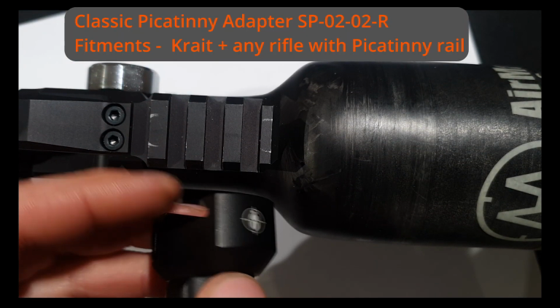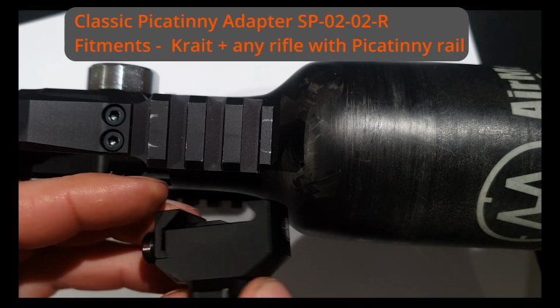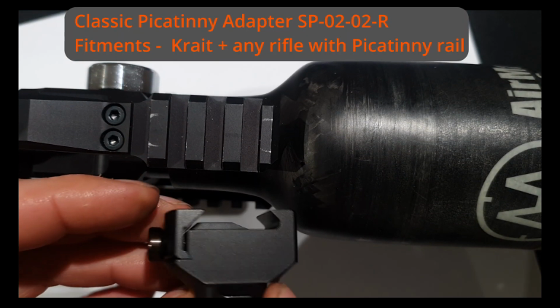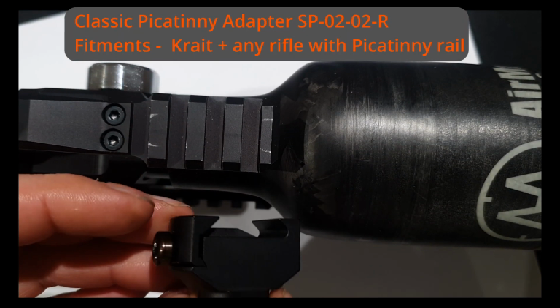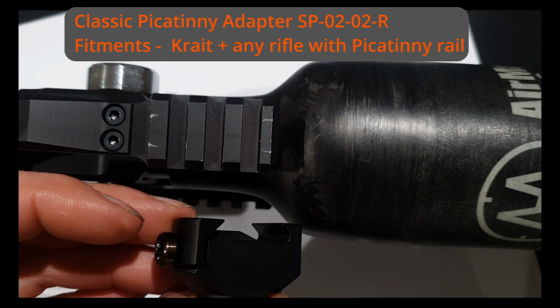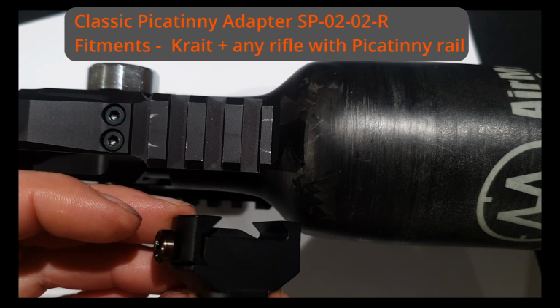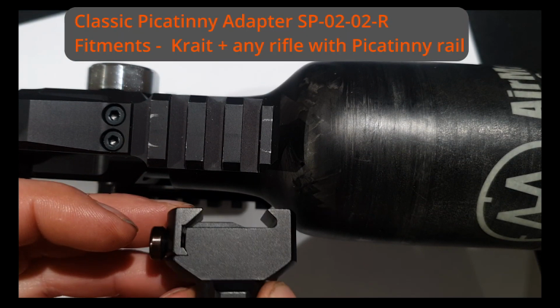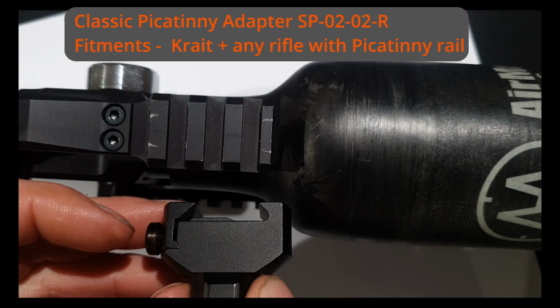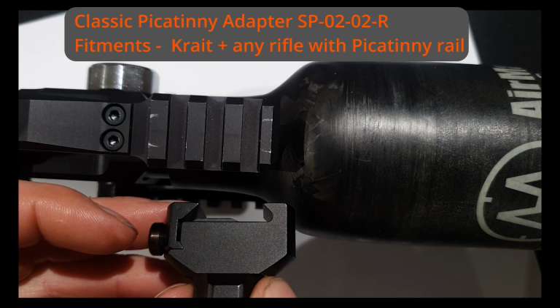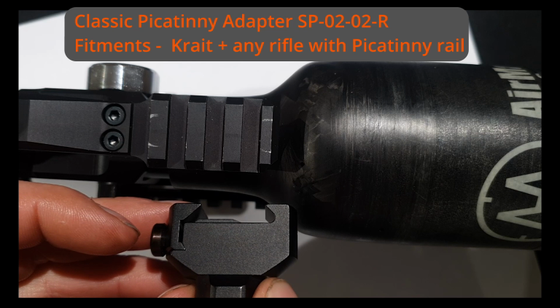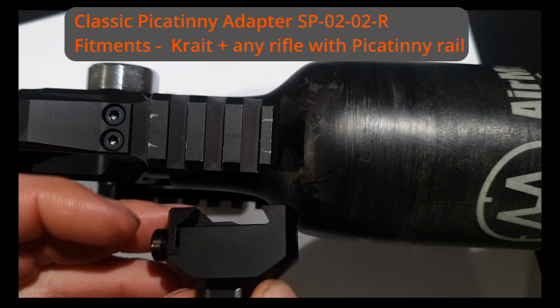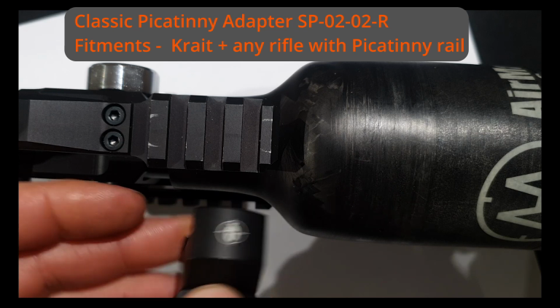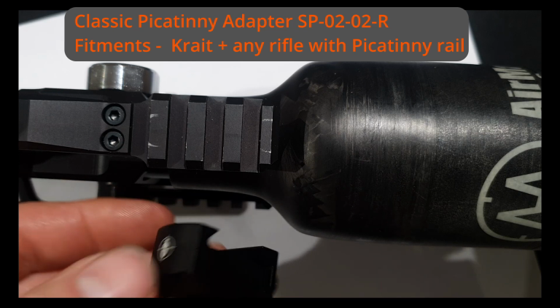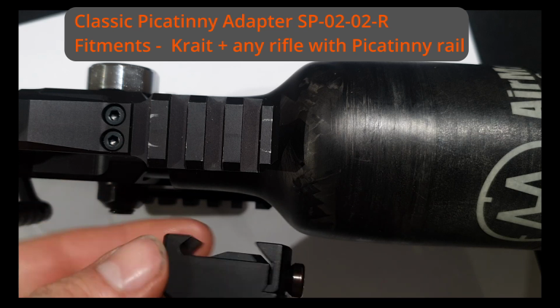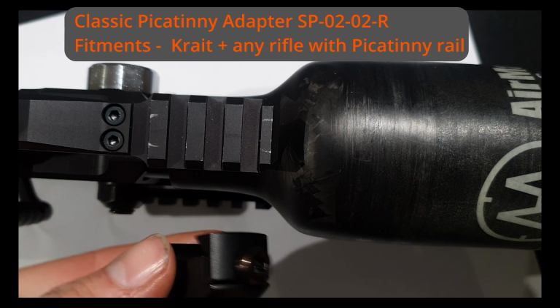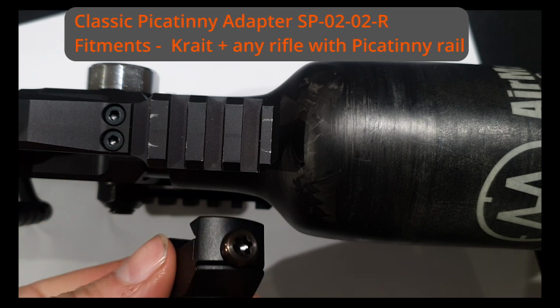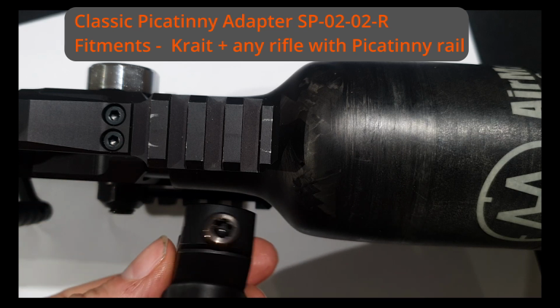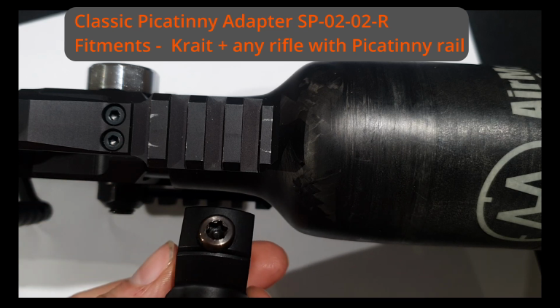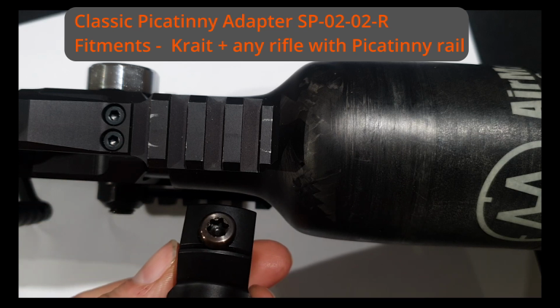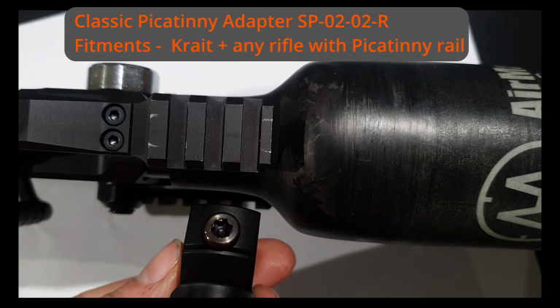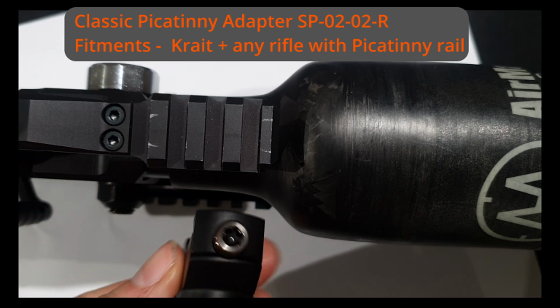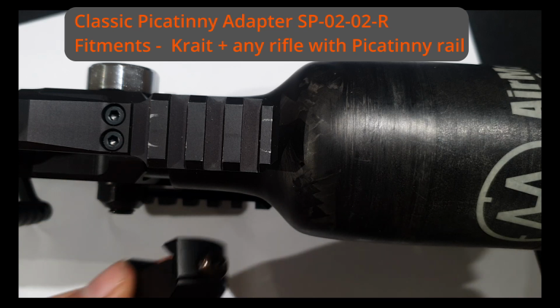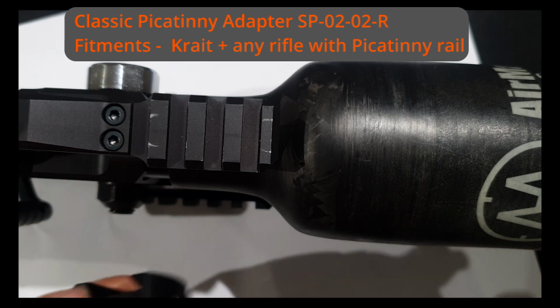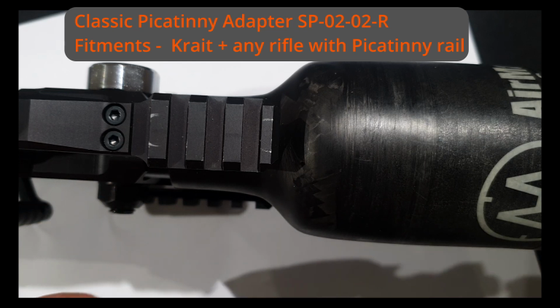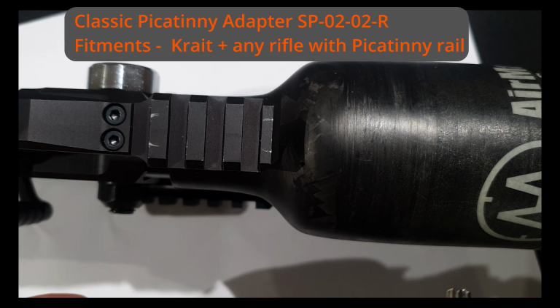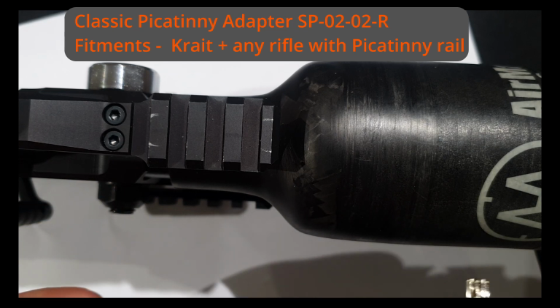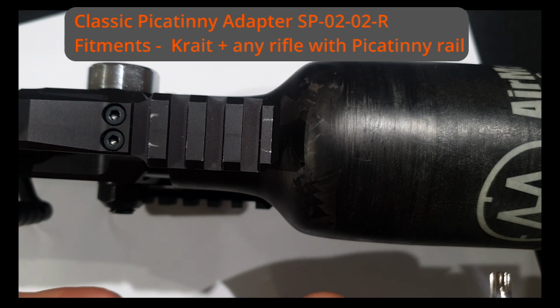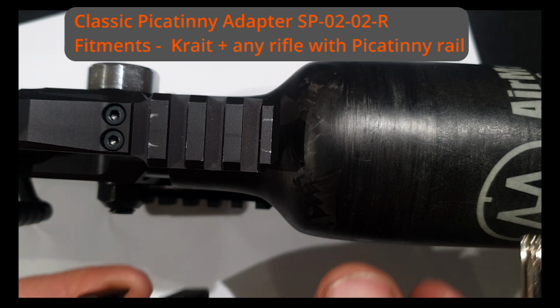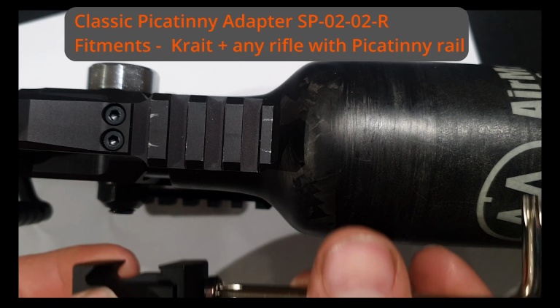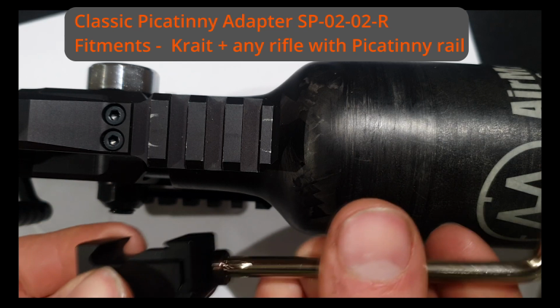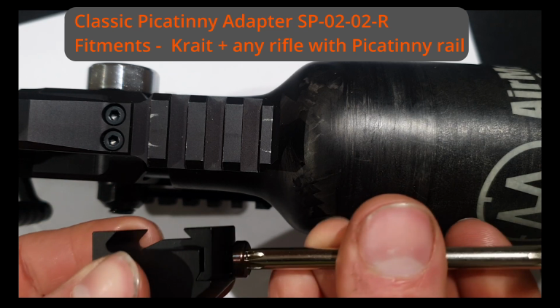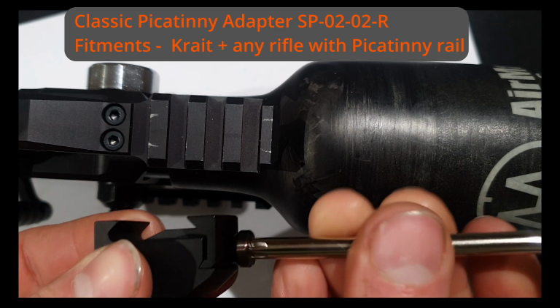Lastly we have the Picatinny adapter, which is used for the Crate rifle, along with any other Picatinny equipped rifle.